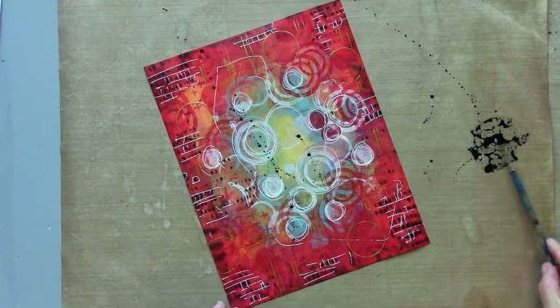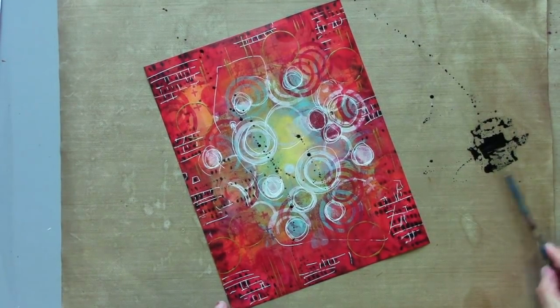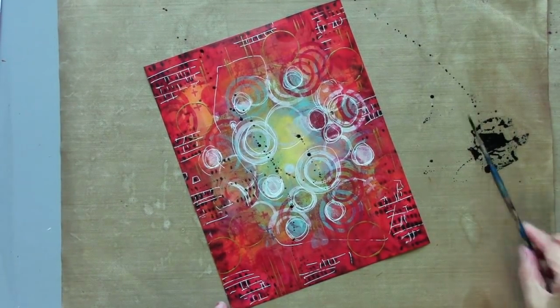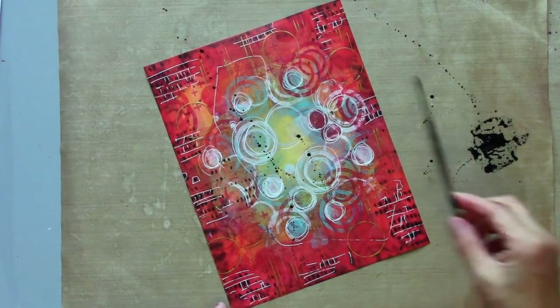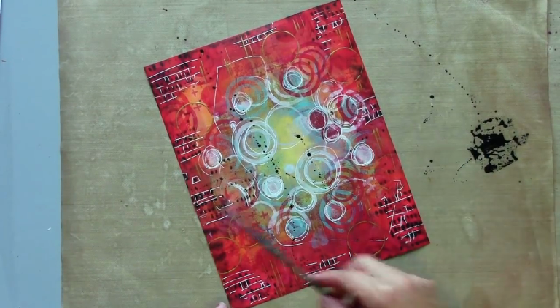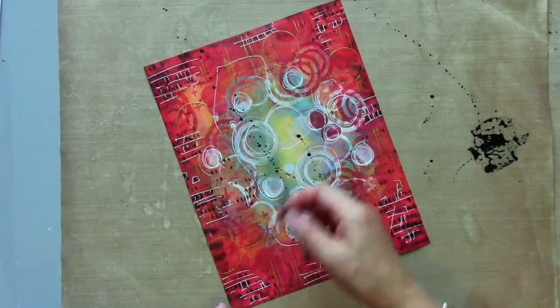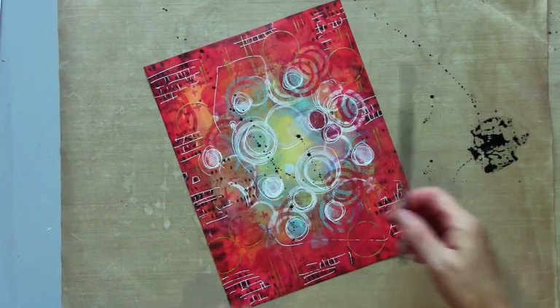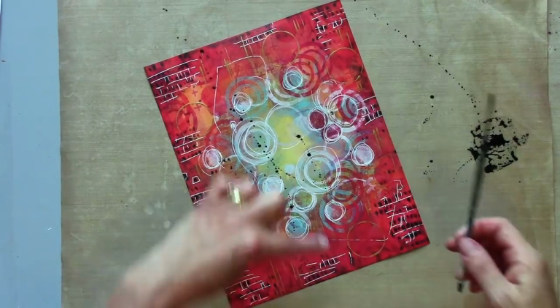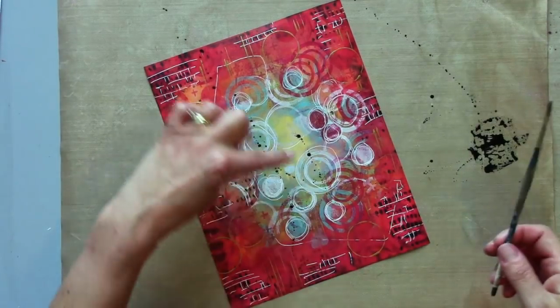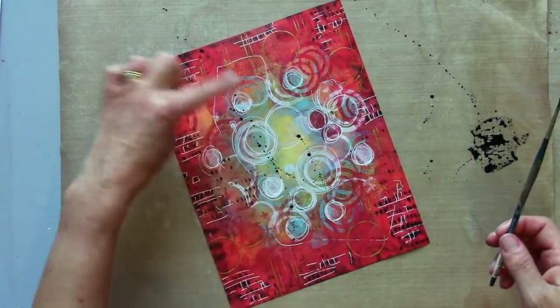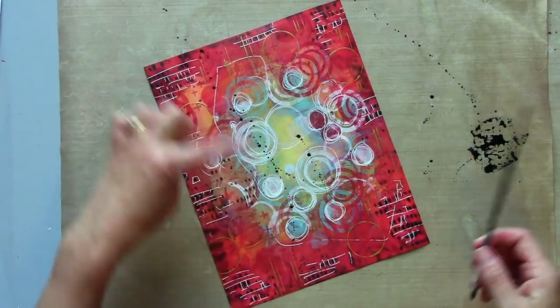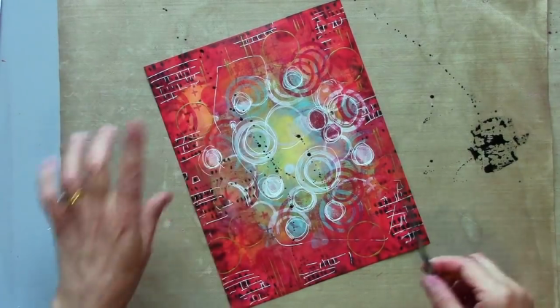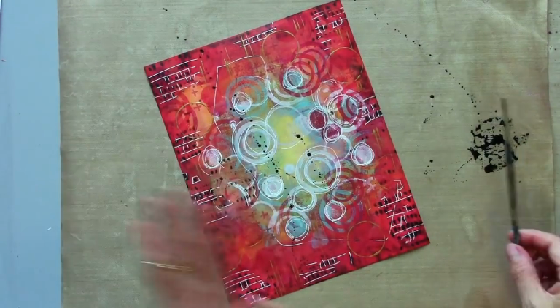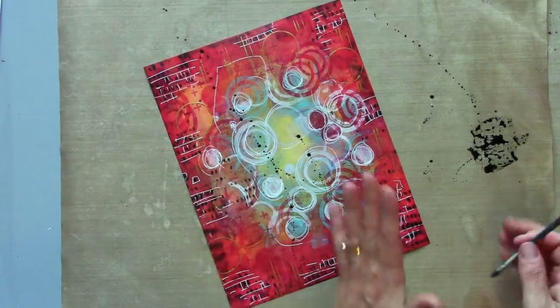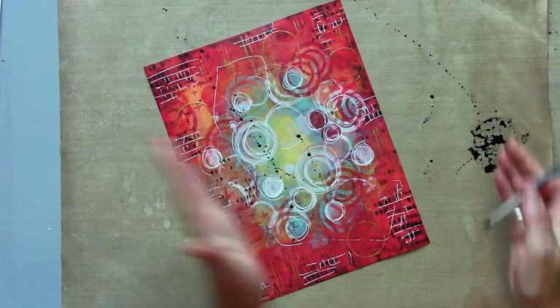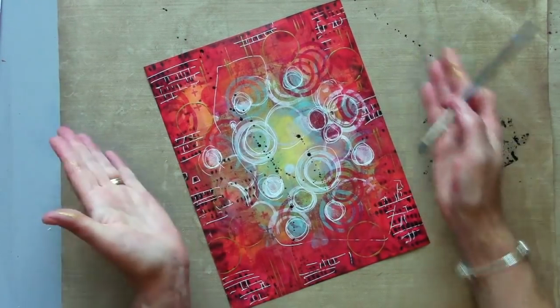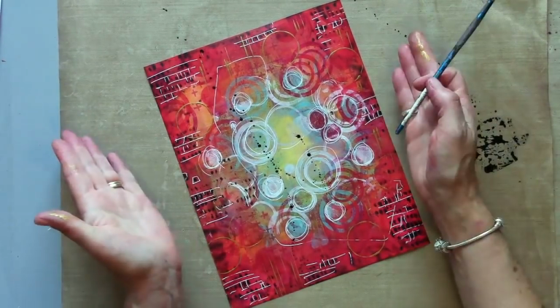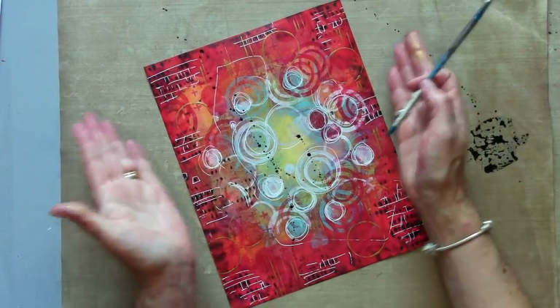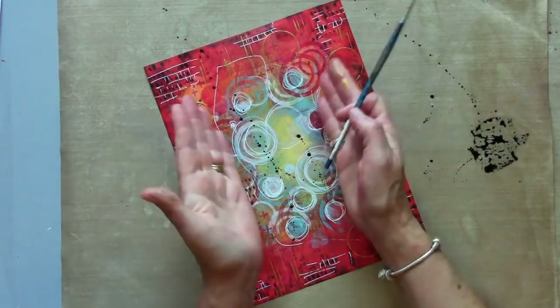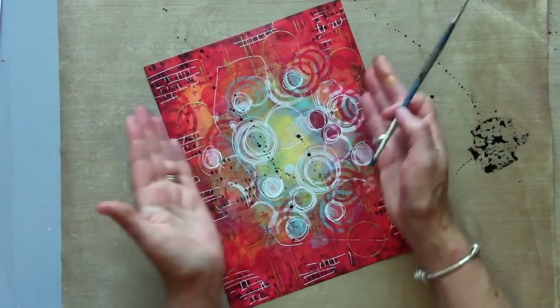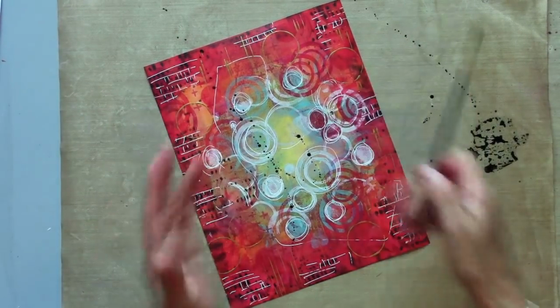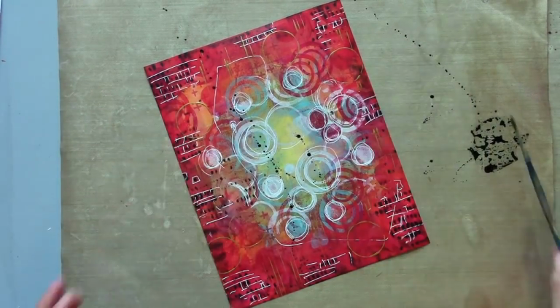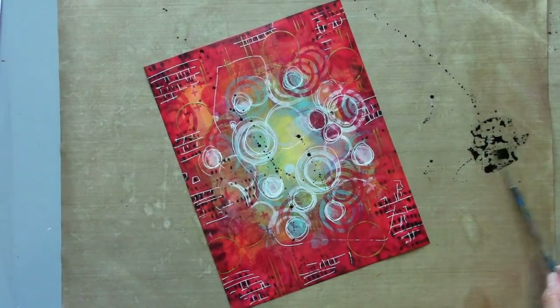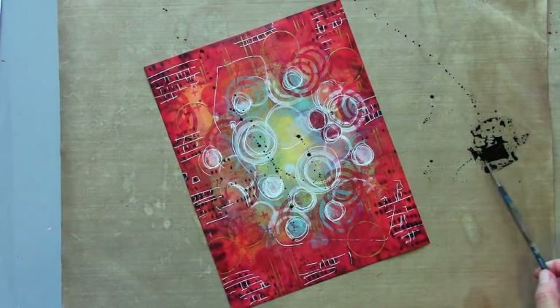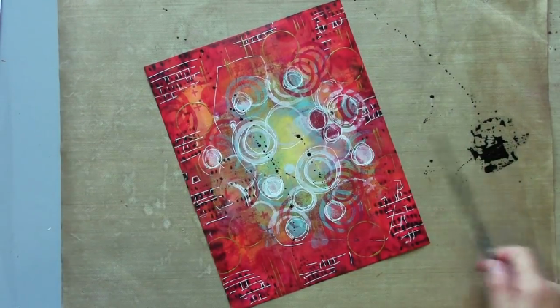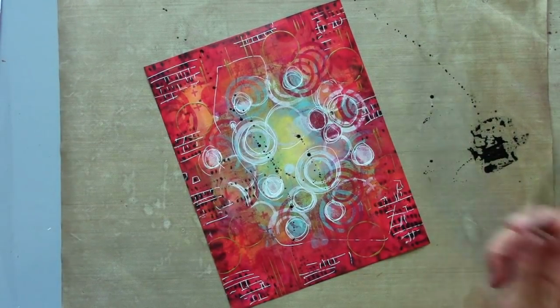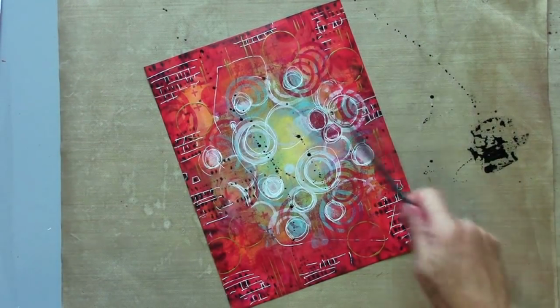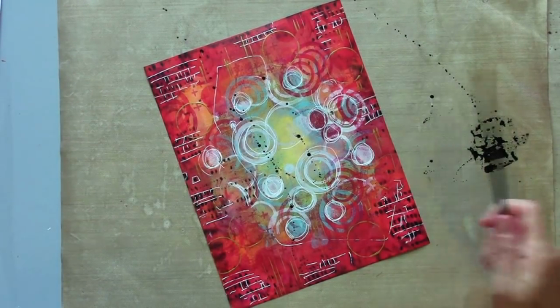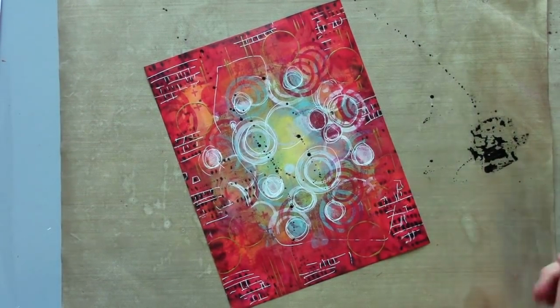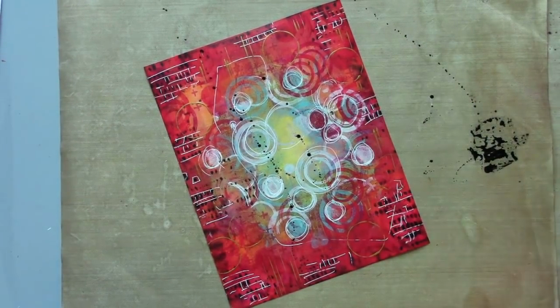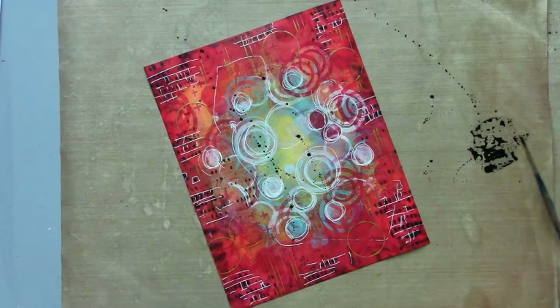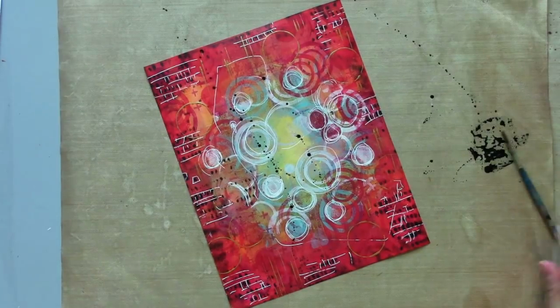Just a few splats, especially across that central bit. It just kind of ties those darker edges in with the middle.